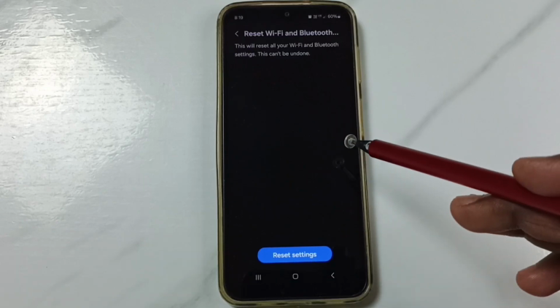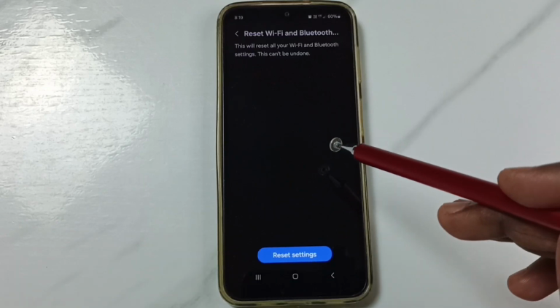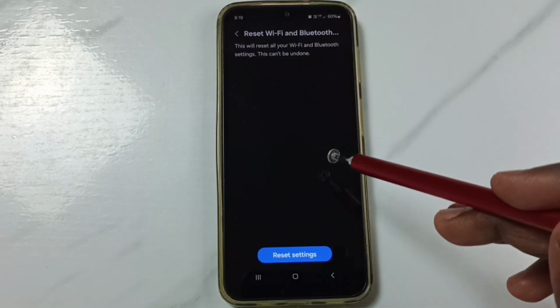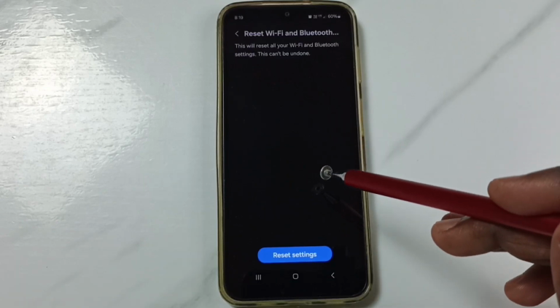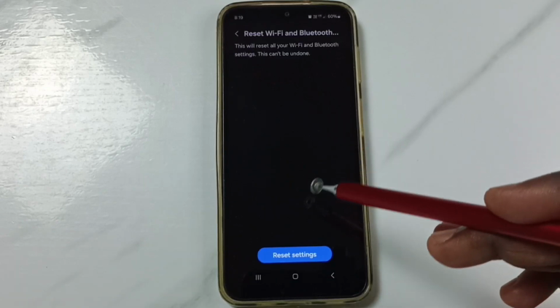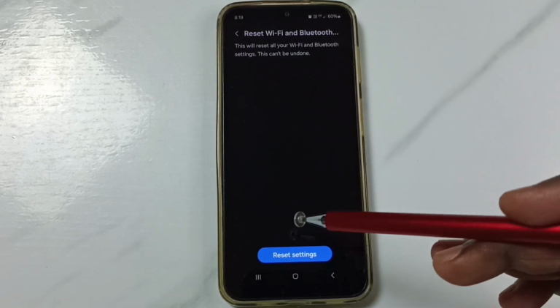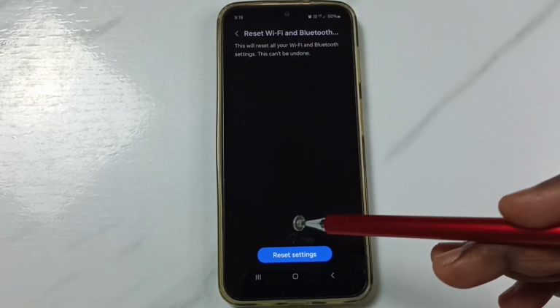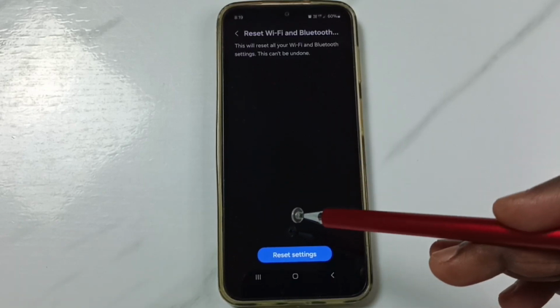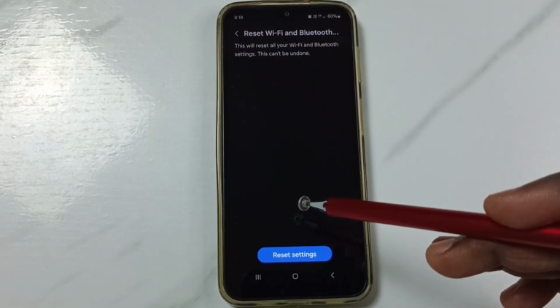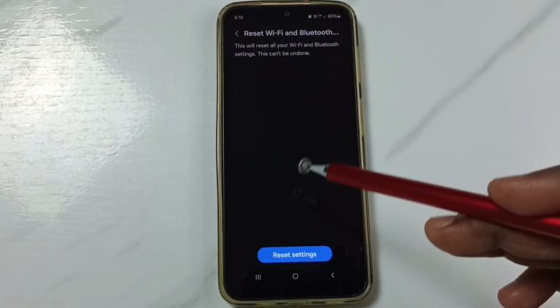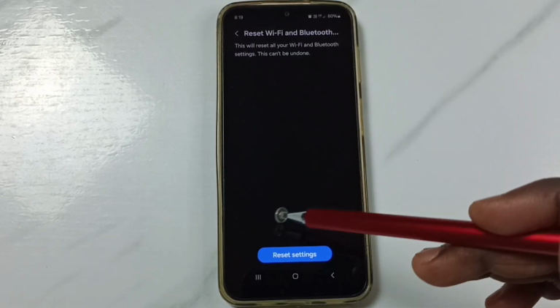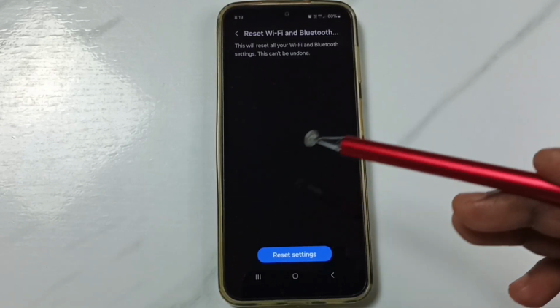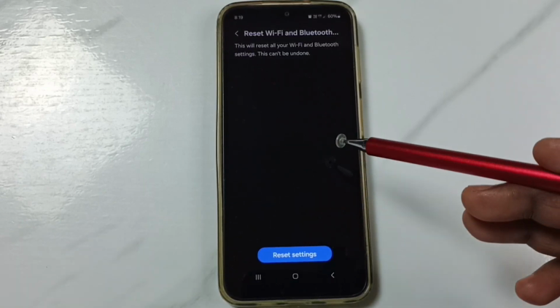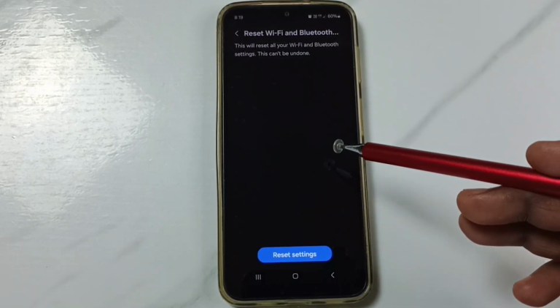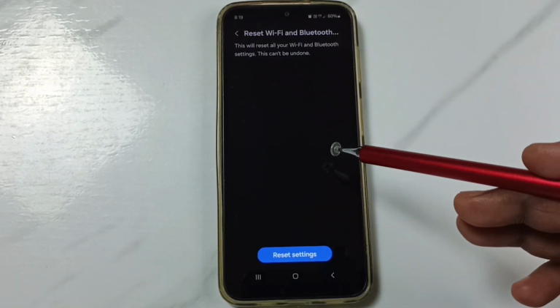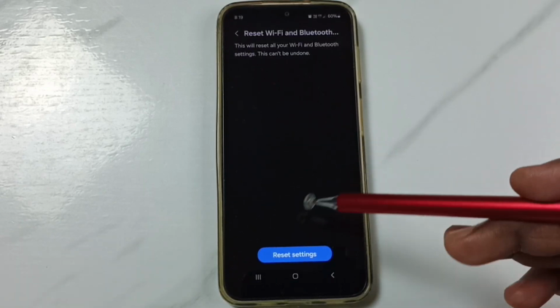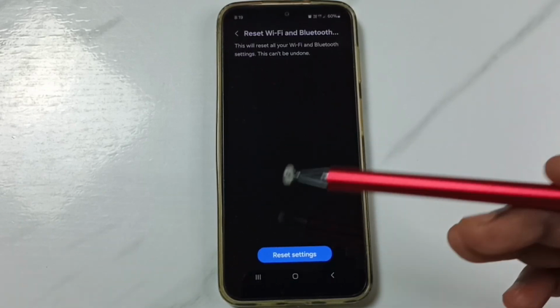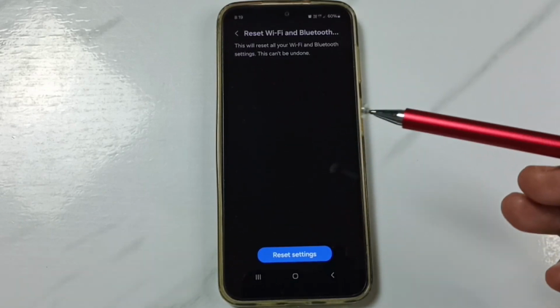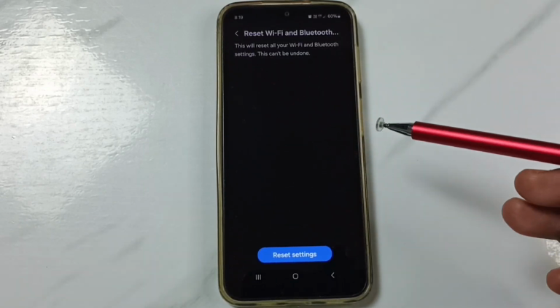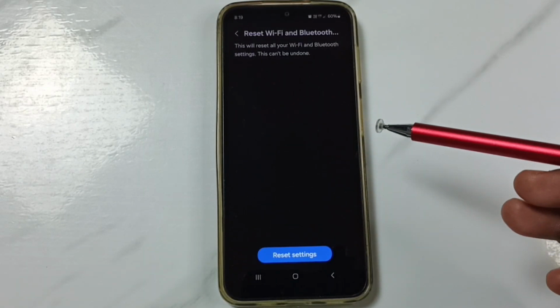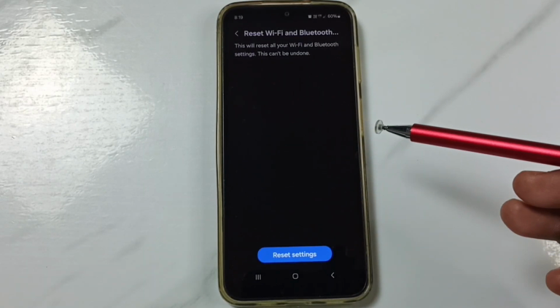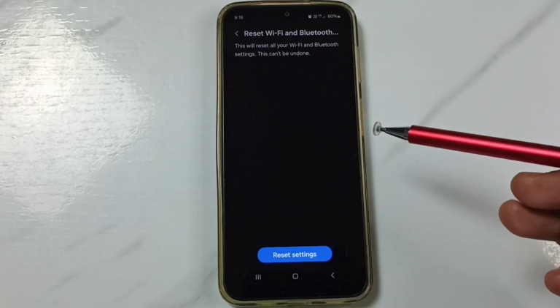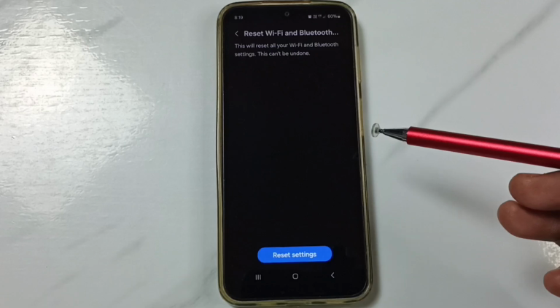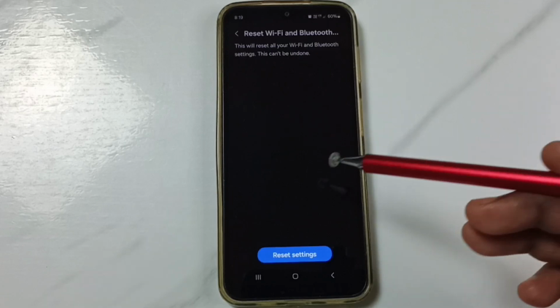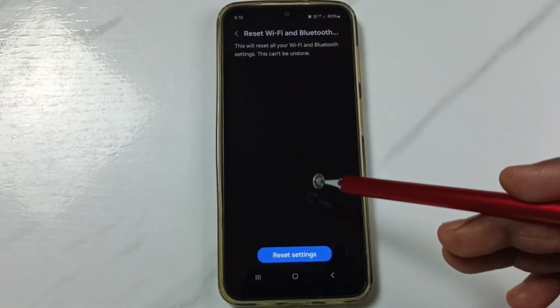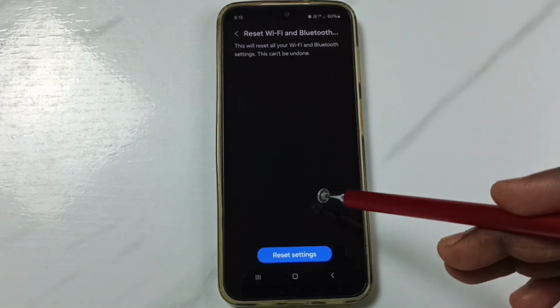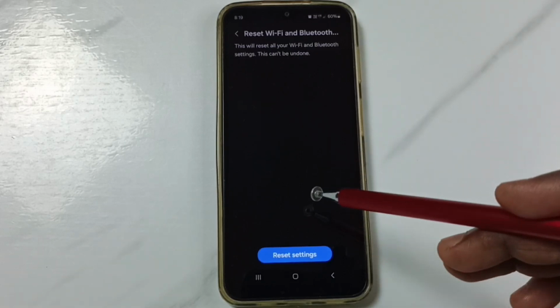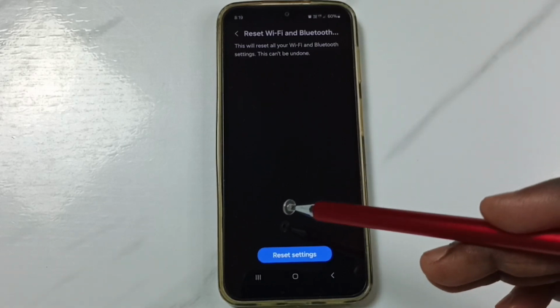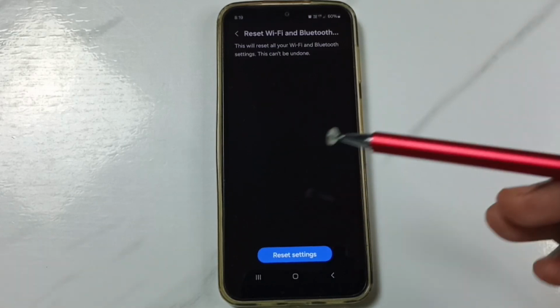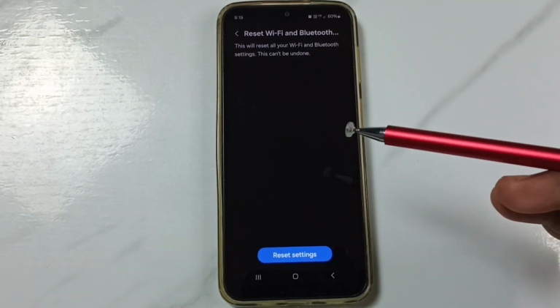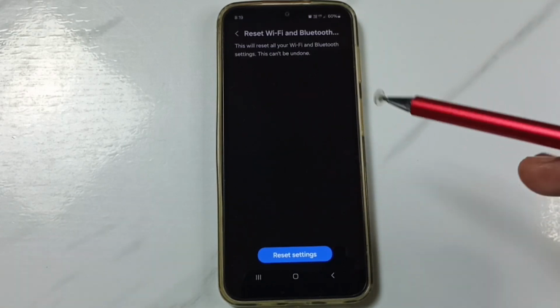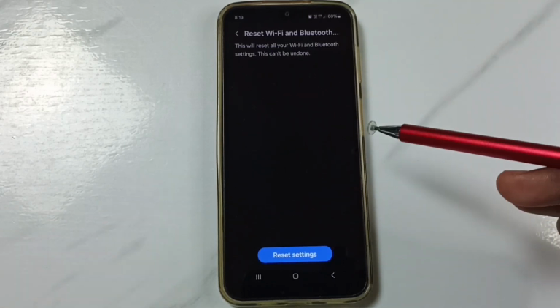You can connect your mobile phone to a Wi-Fi router again and check — that should work.